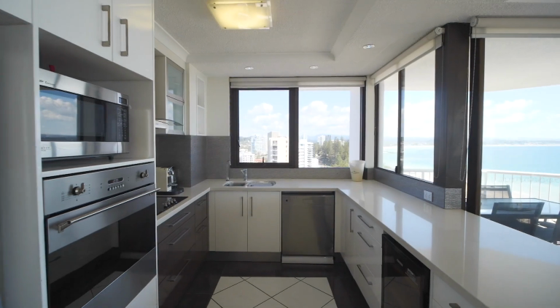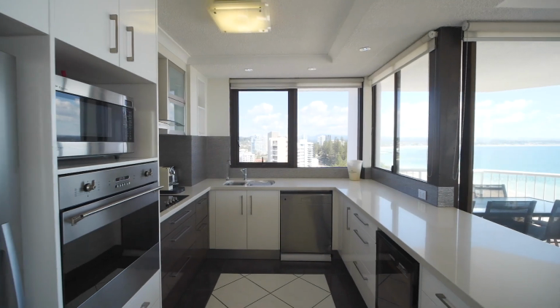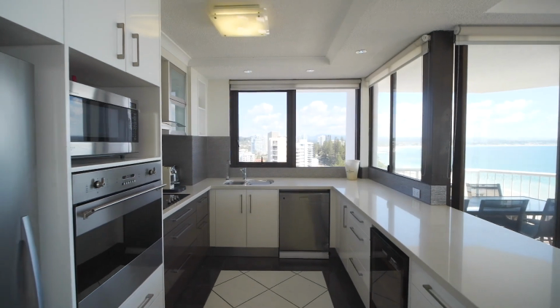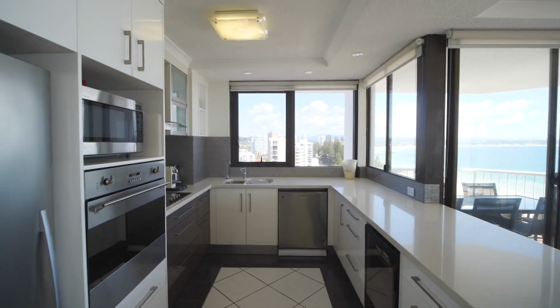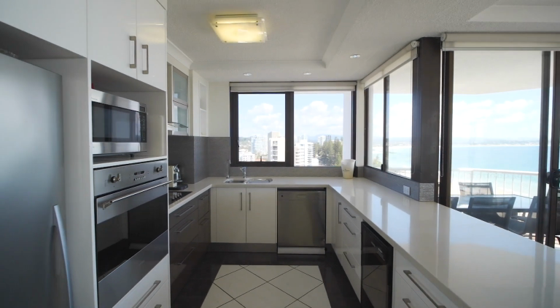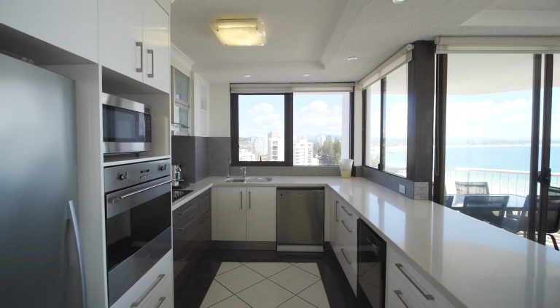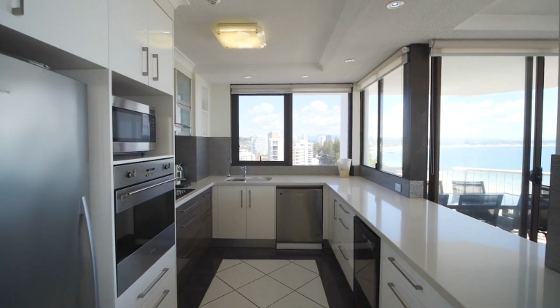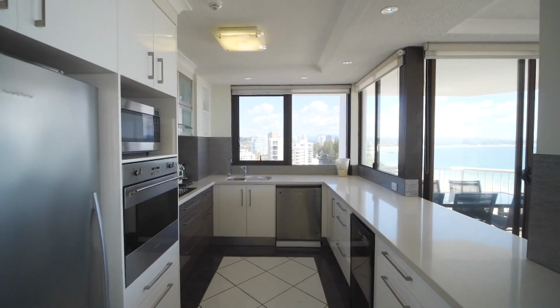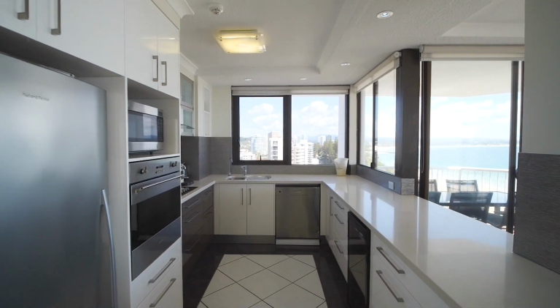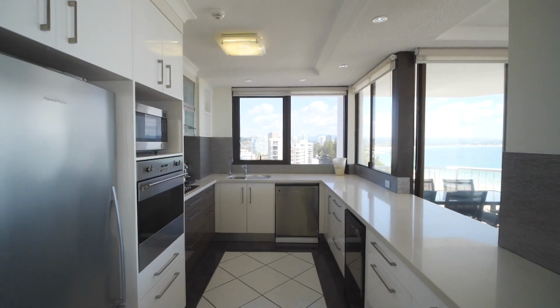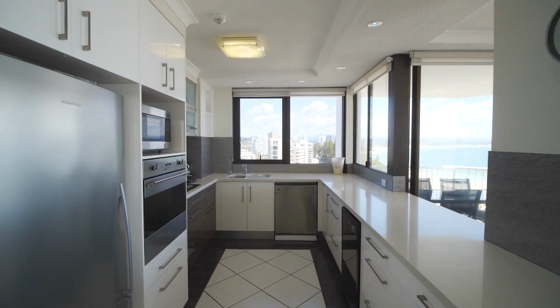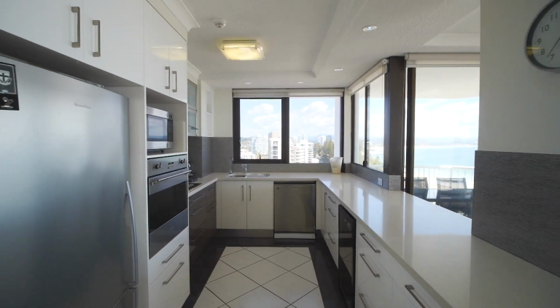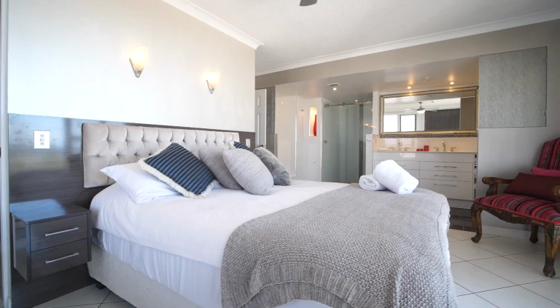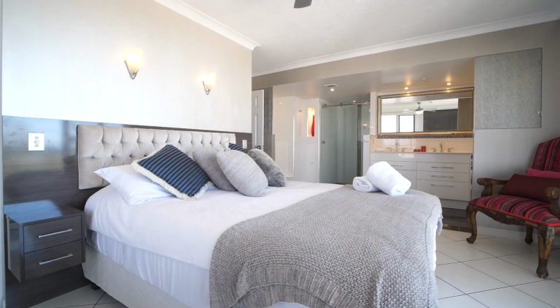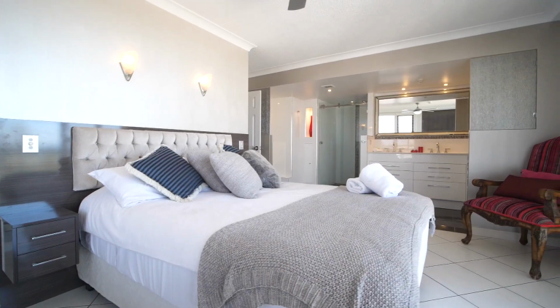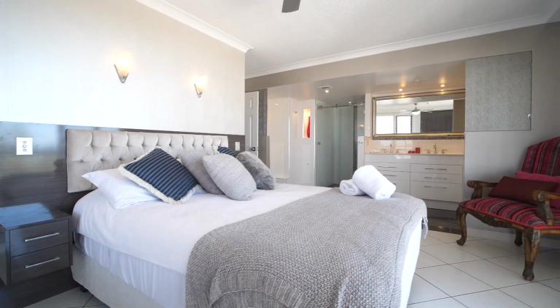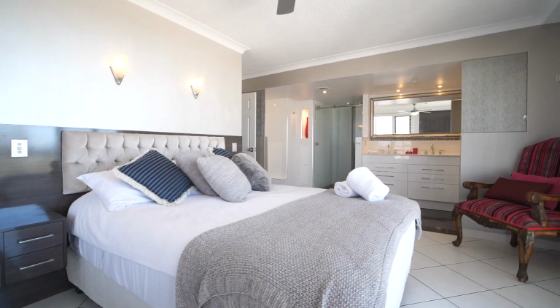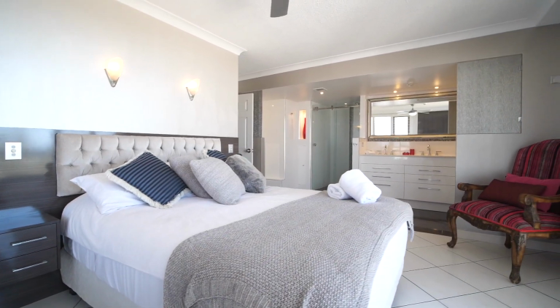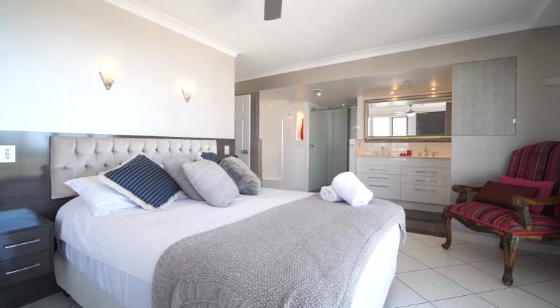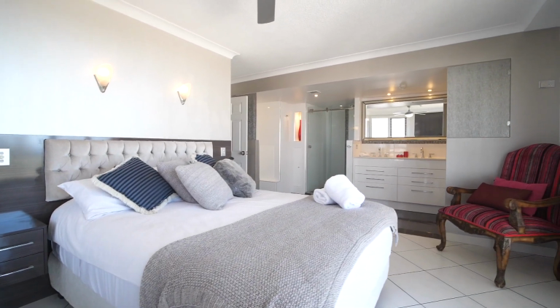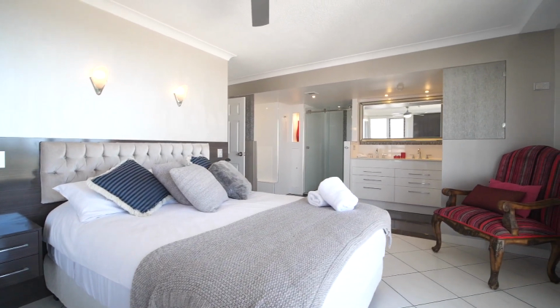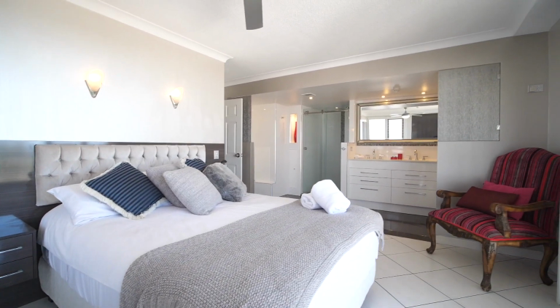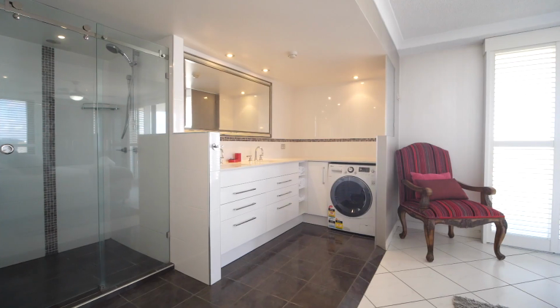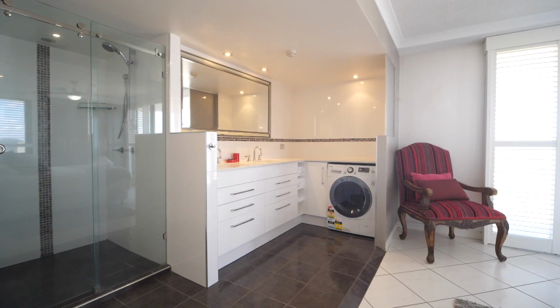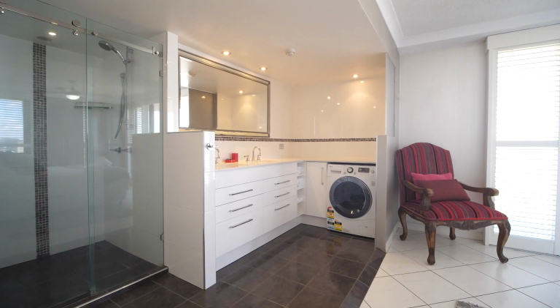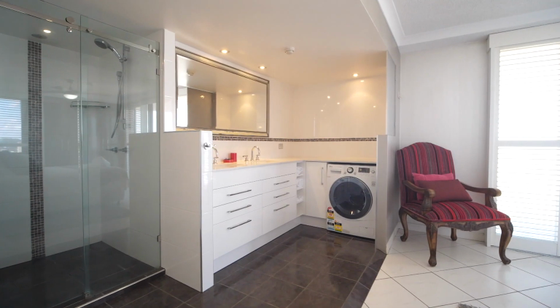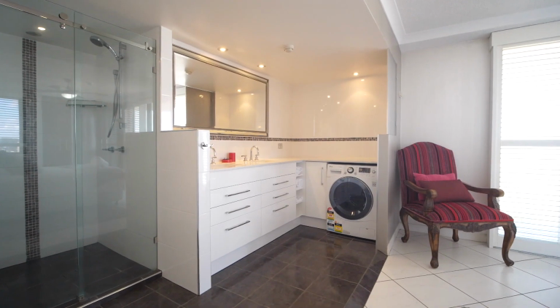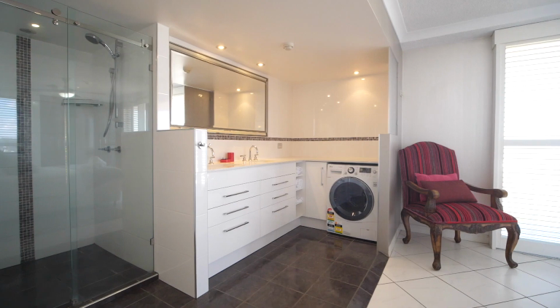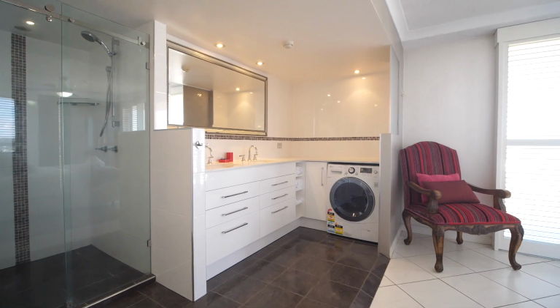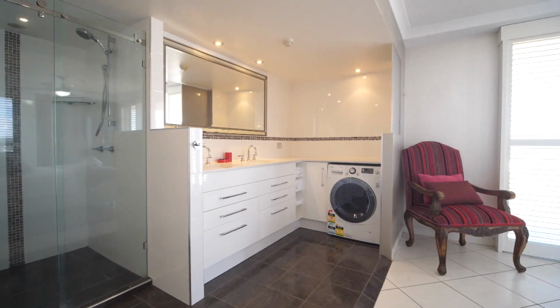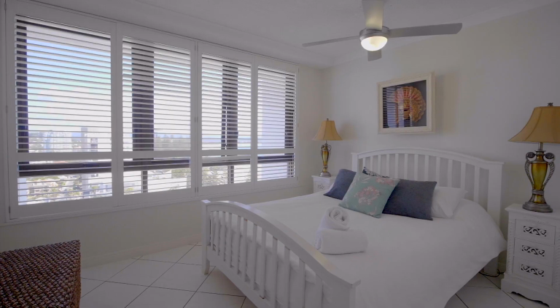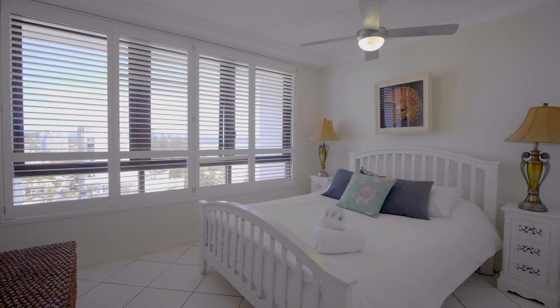Don't miss the chance to inspect this sensational apartment before it's too late. Call Wayne Bisgrove today to book your inspection.